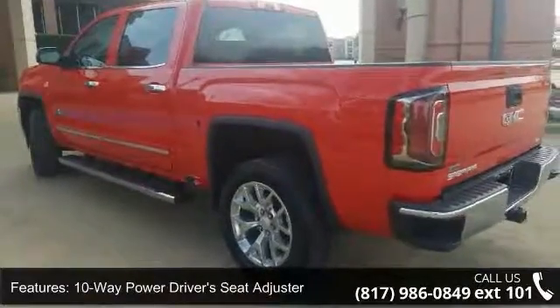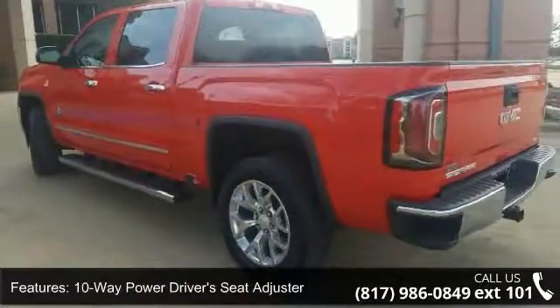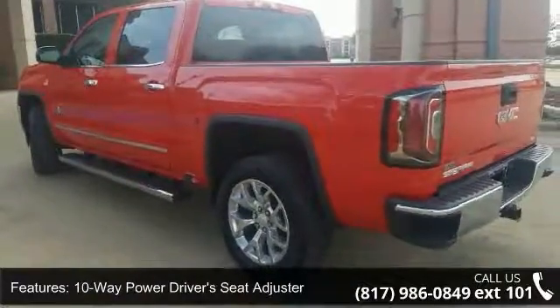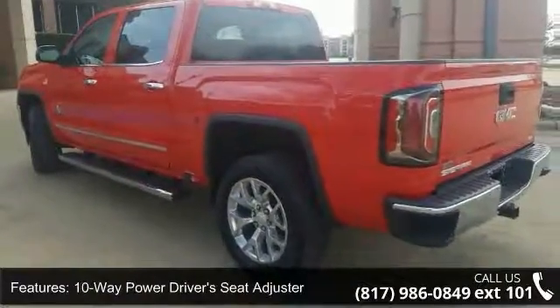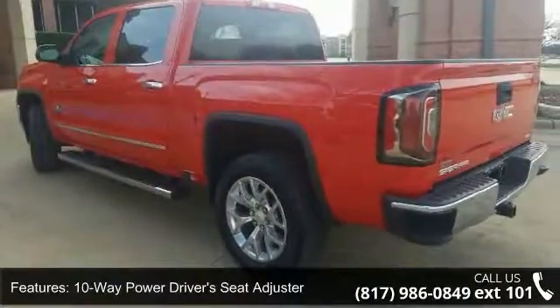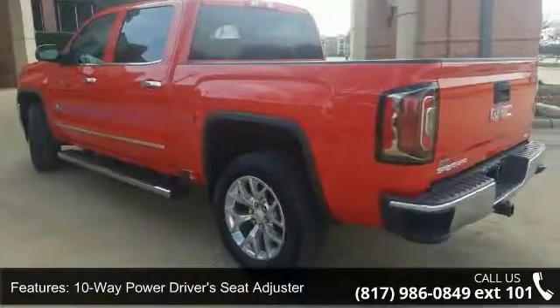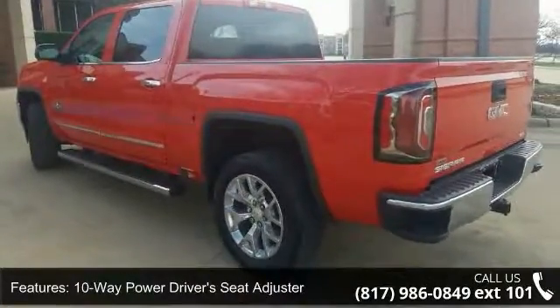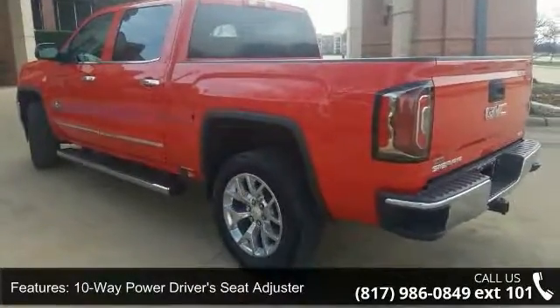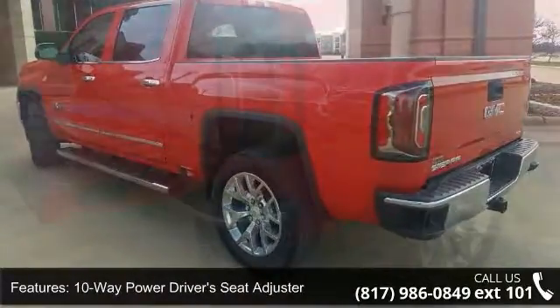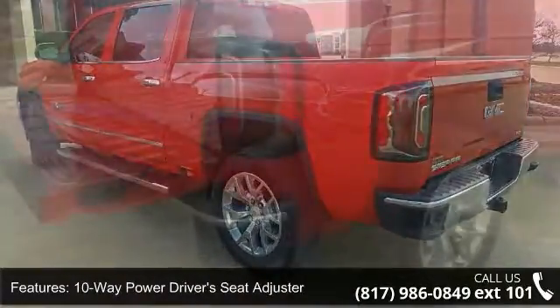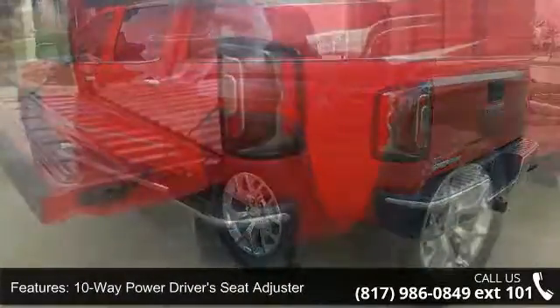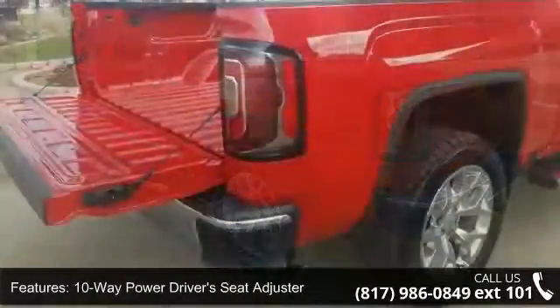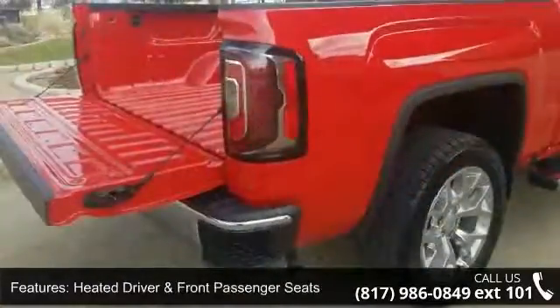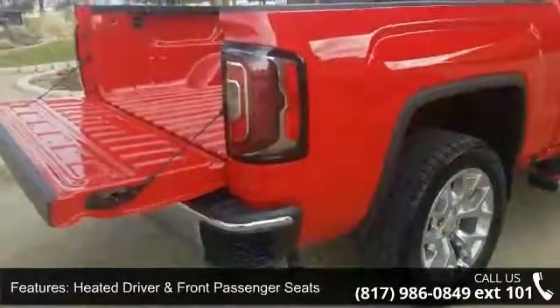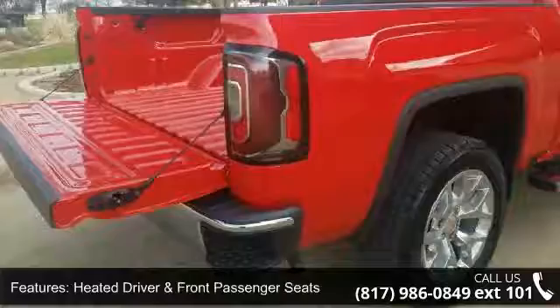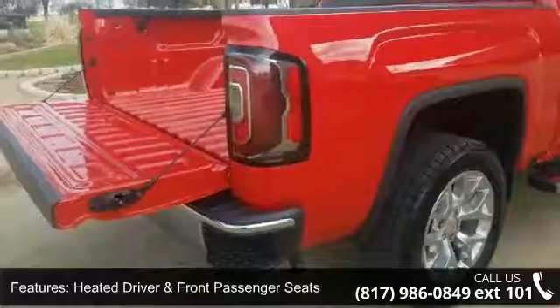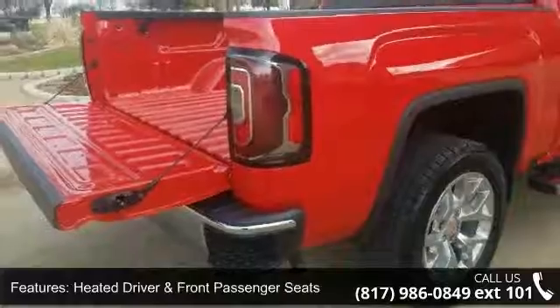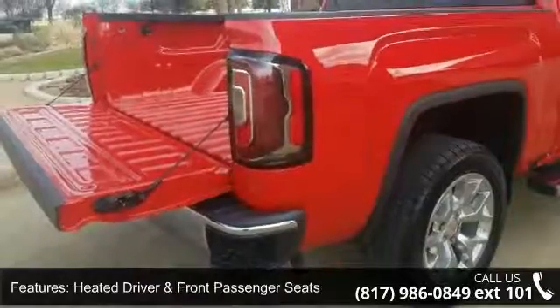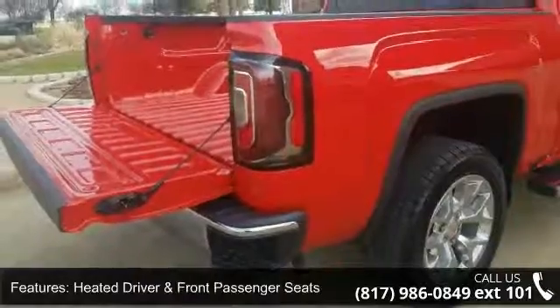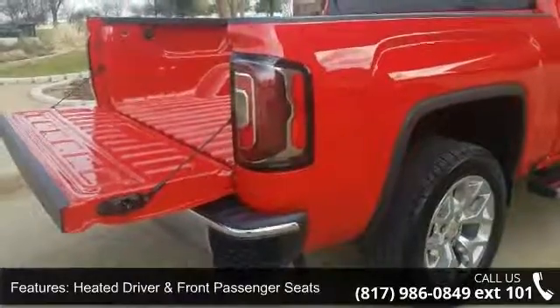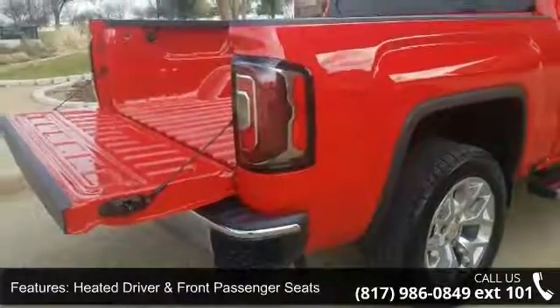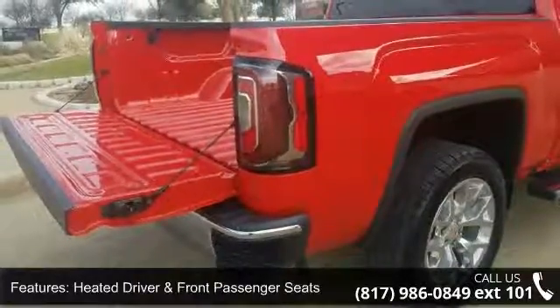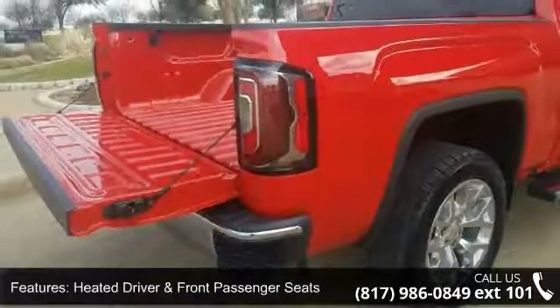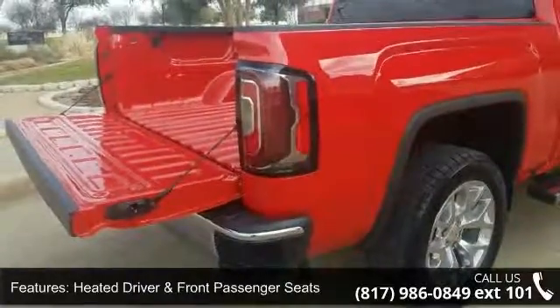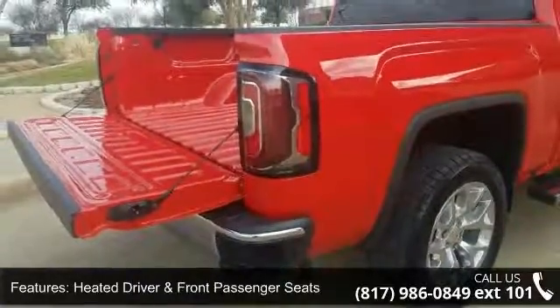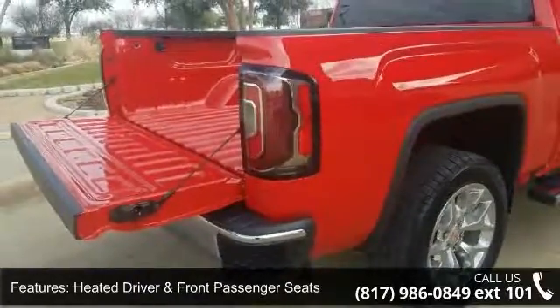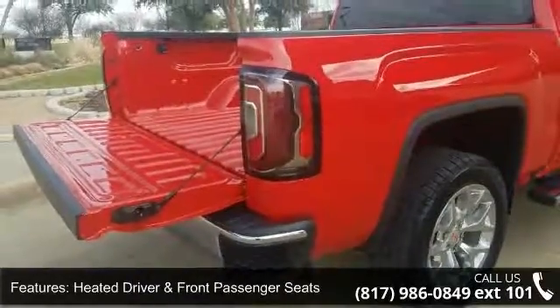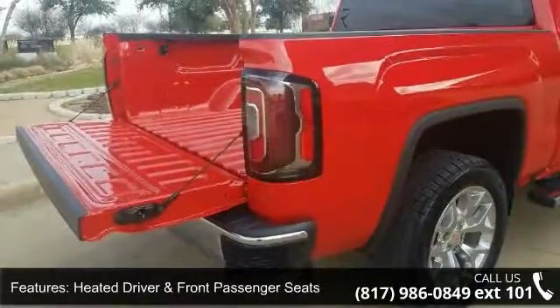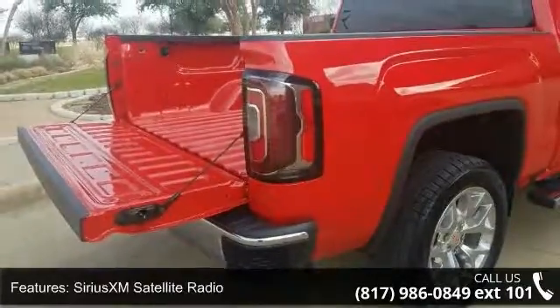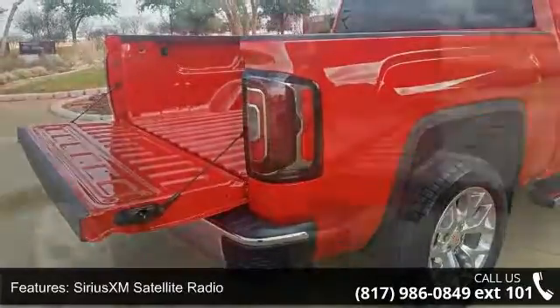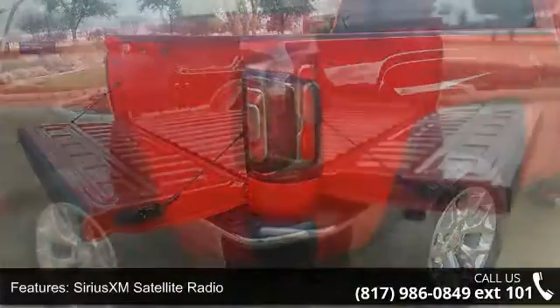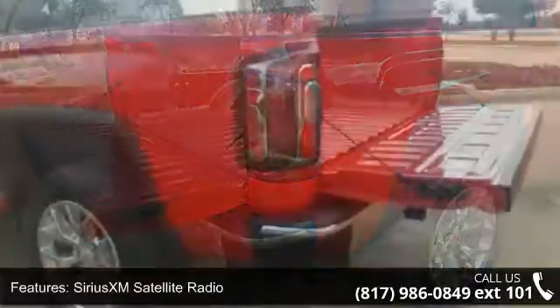Sirius XM satellite radio, electric rear window defogger, rear vision camera, heavy duty suspension and trailering equipment.